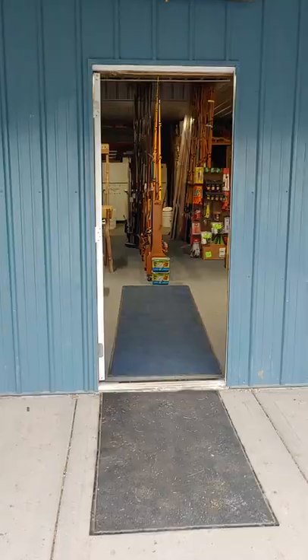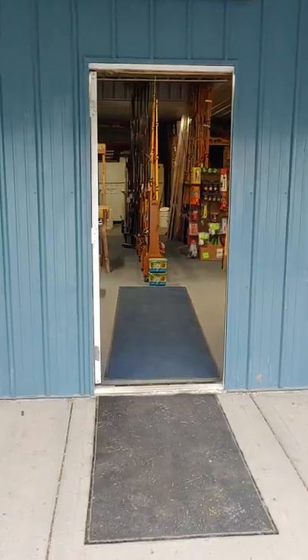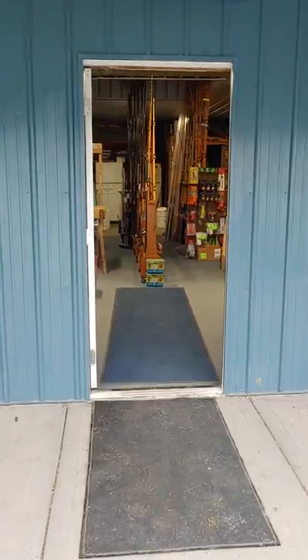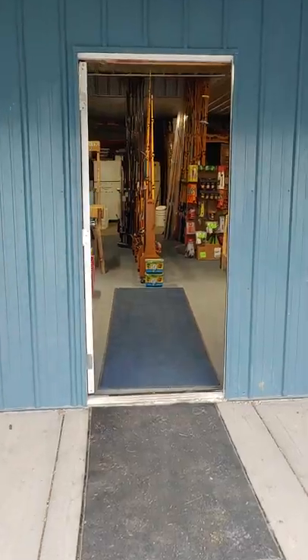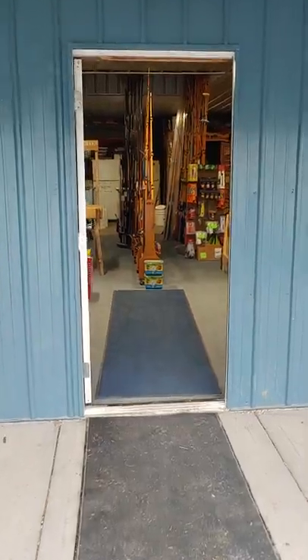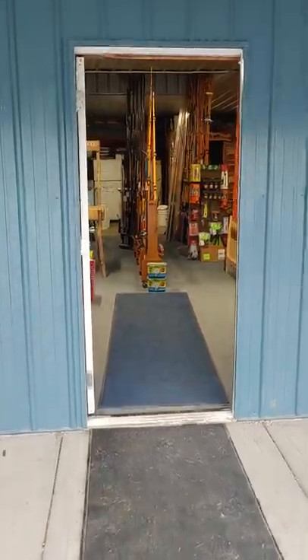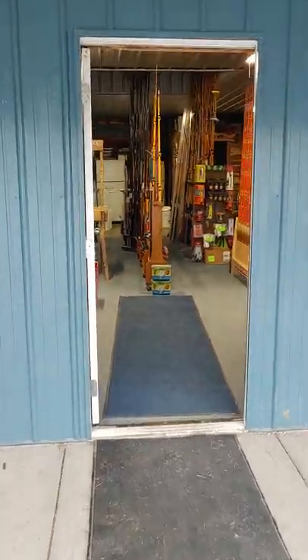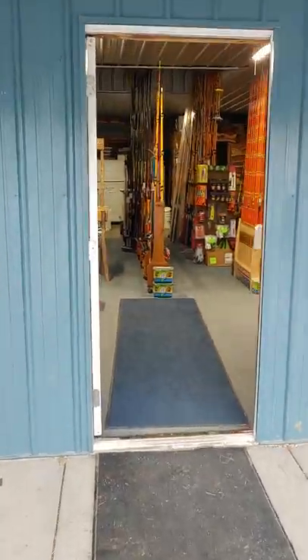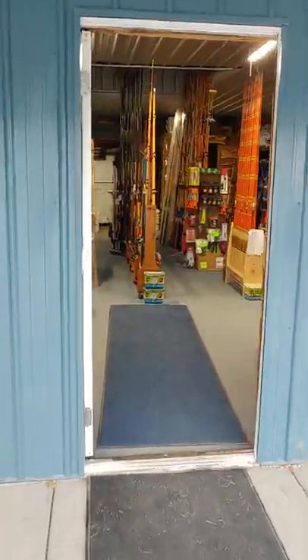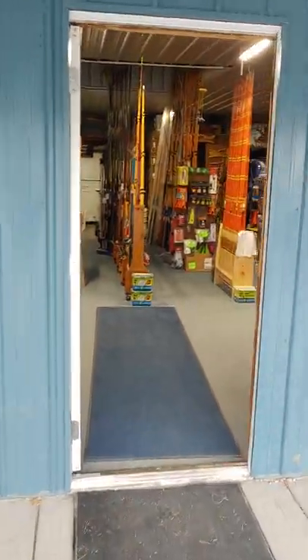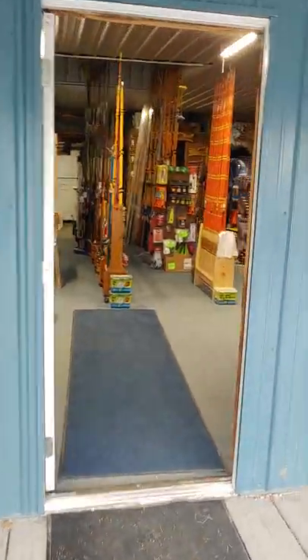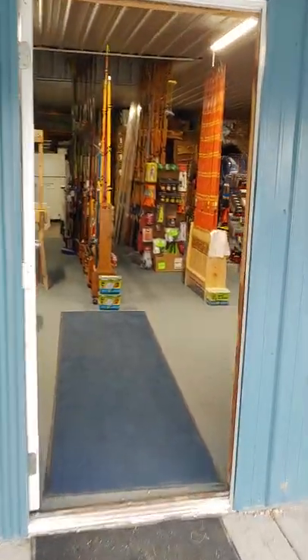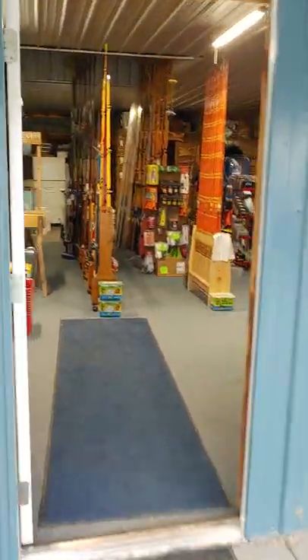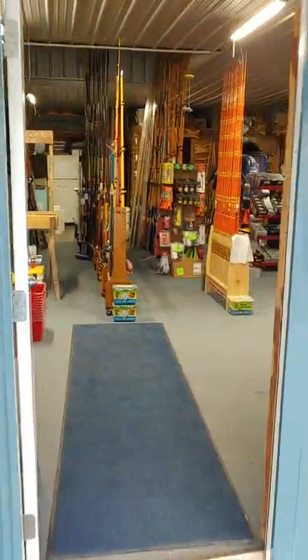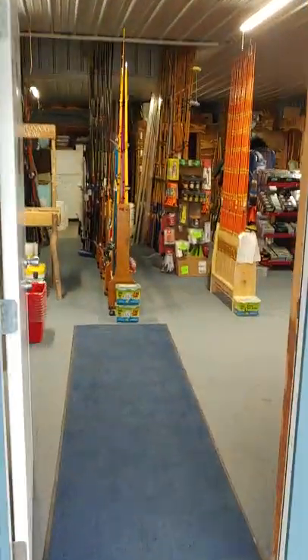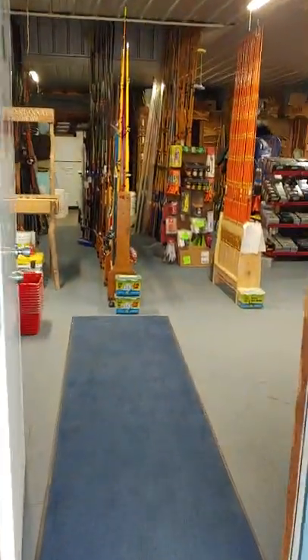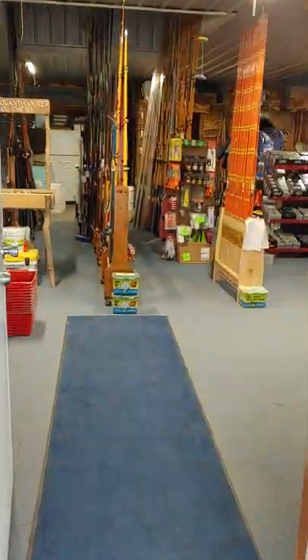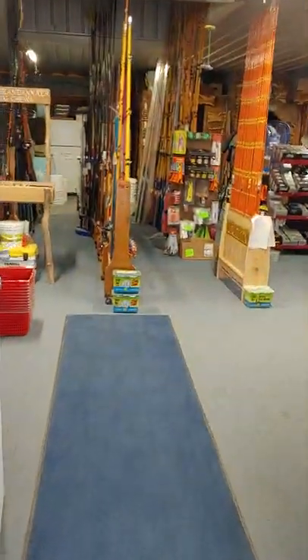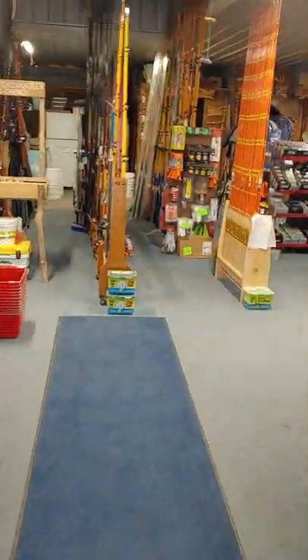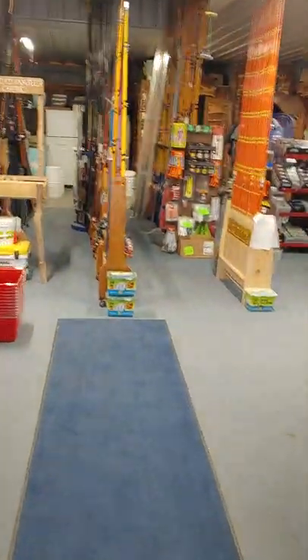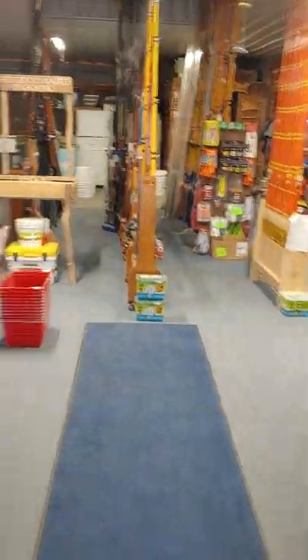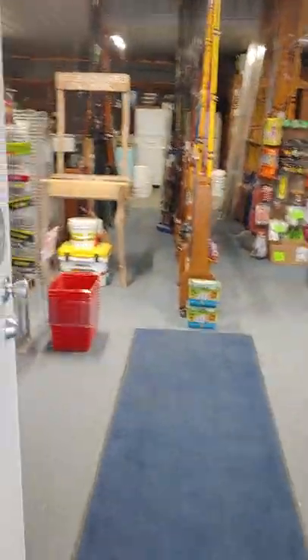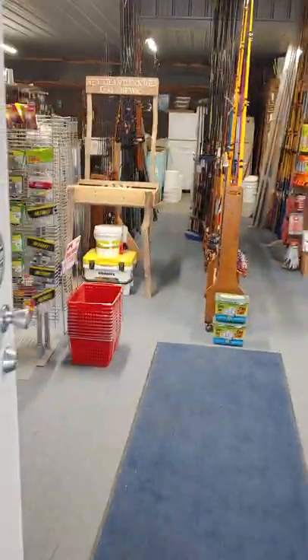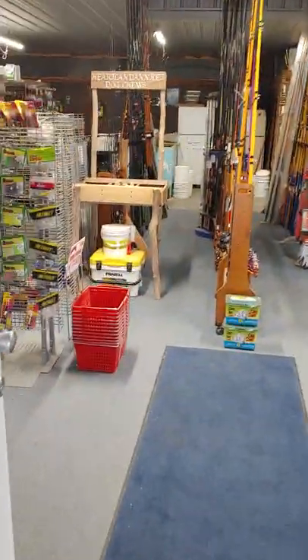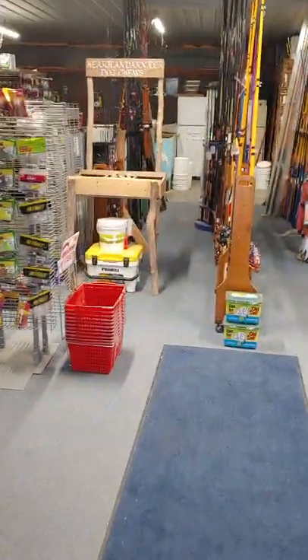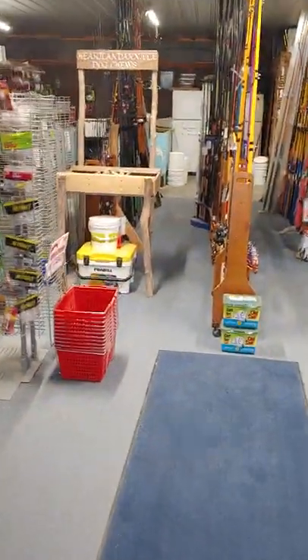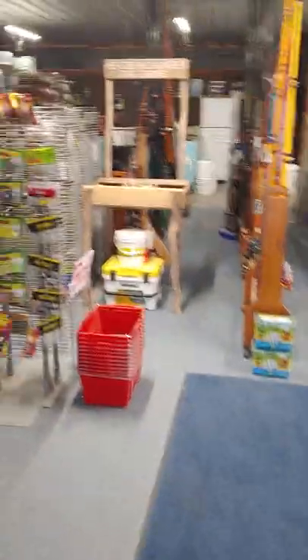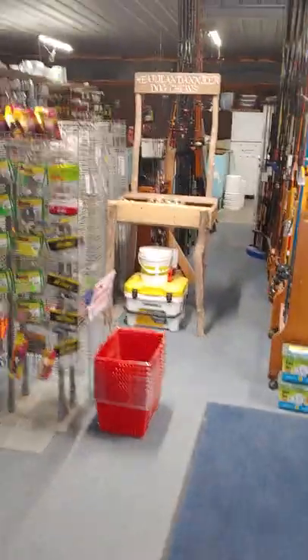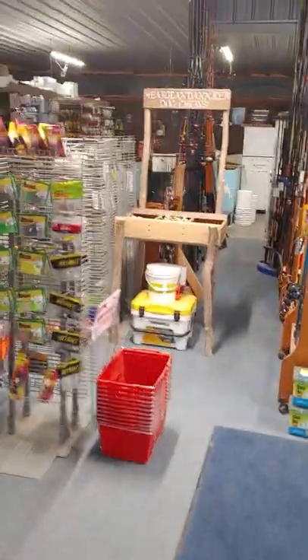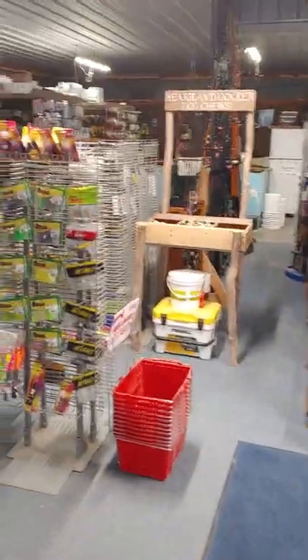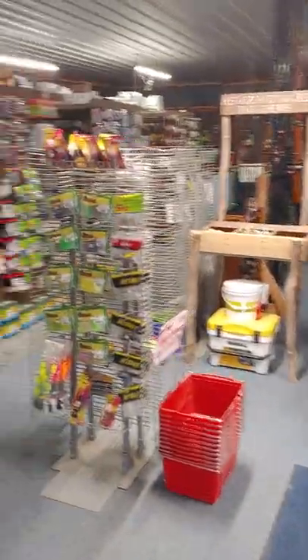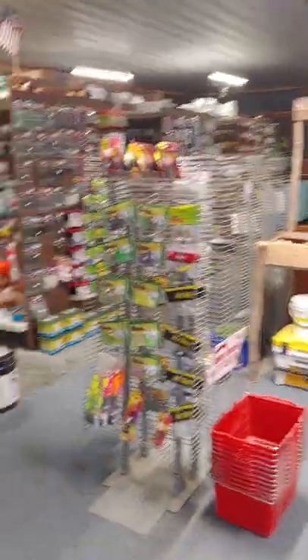Walking into the bait shop here in Warsaw, Missouri — Cody's Bait and Tackle.